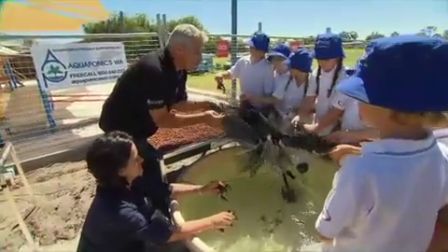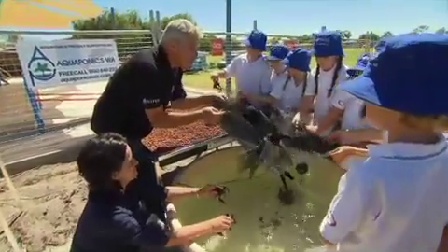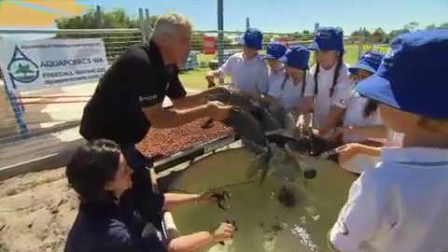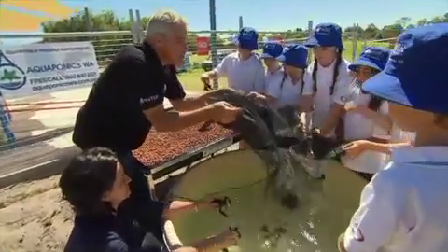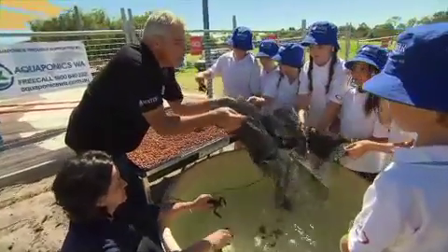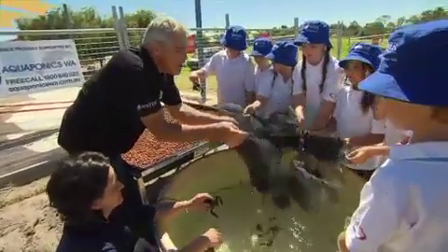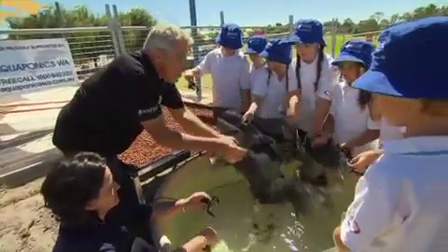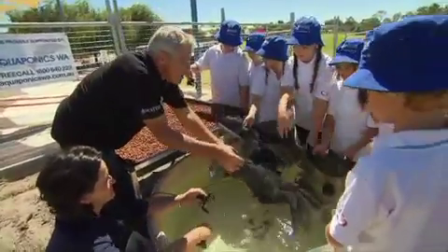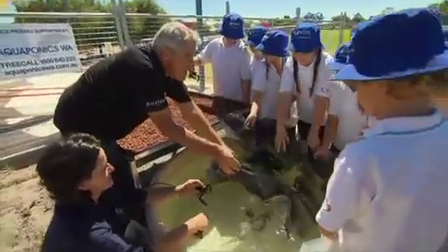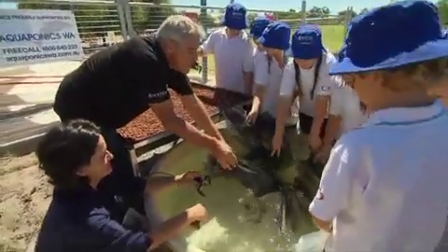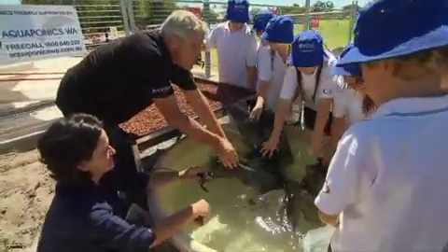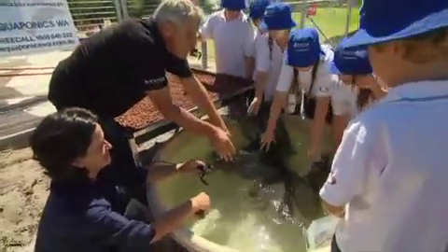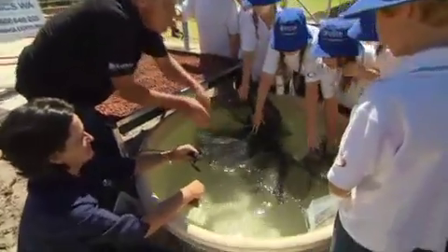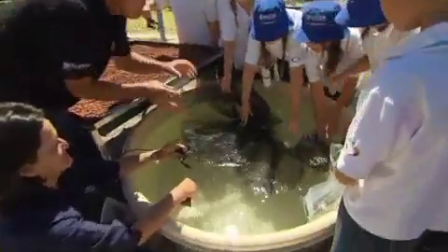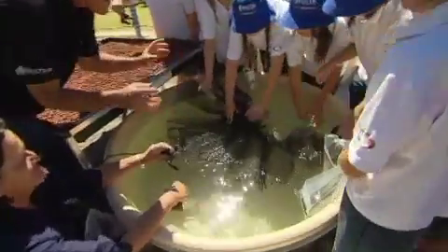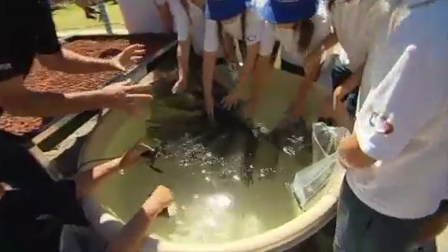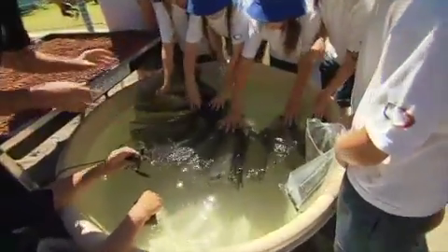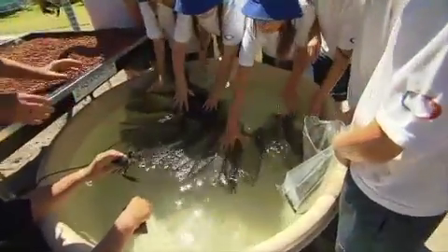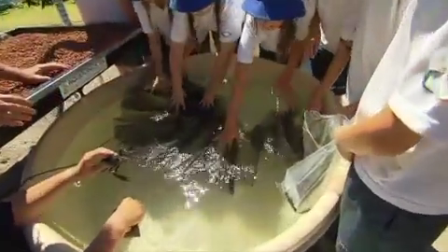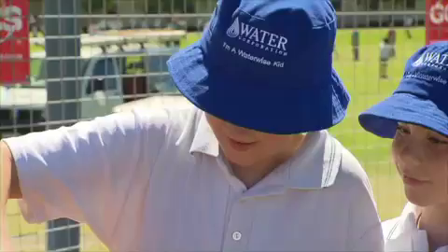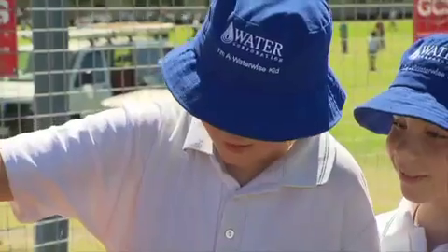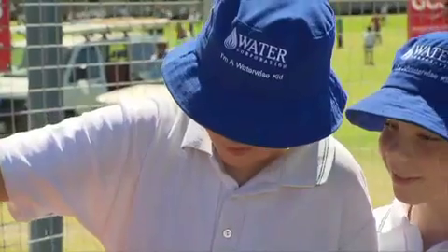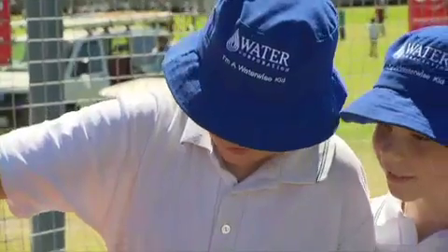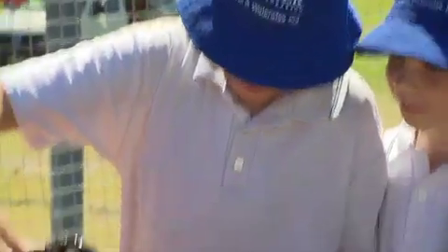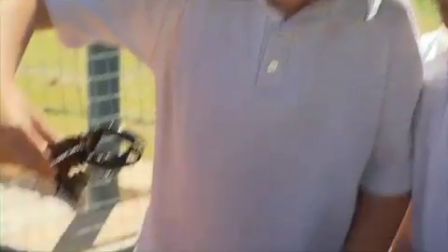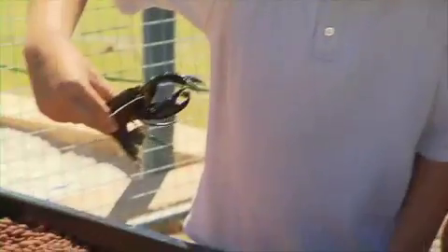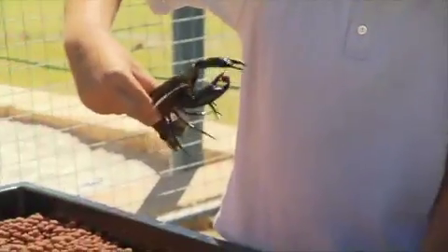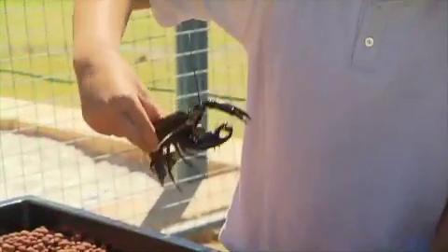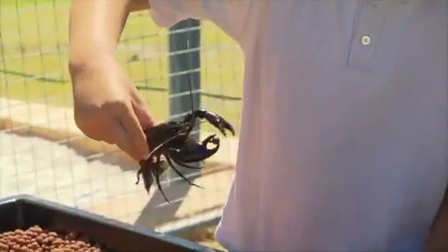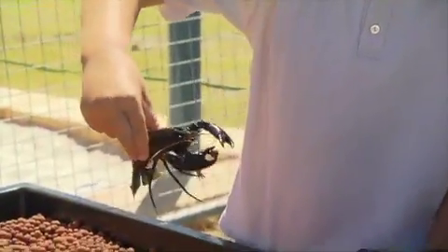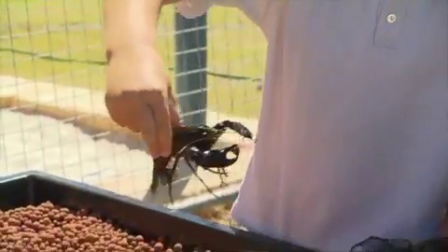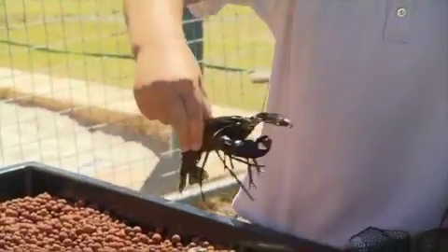In the next tank we're going to put in marron, and the first thing we're going to do is put in a marron hide so they've got more fun places to hang out. I think they're going to love it in here.